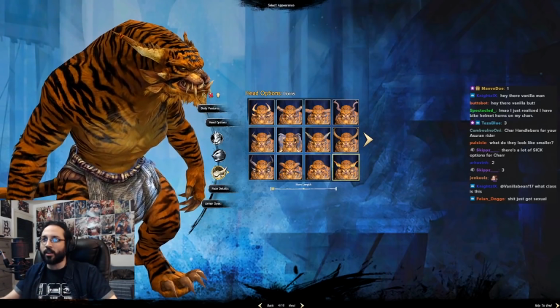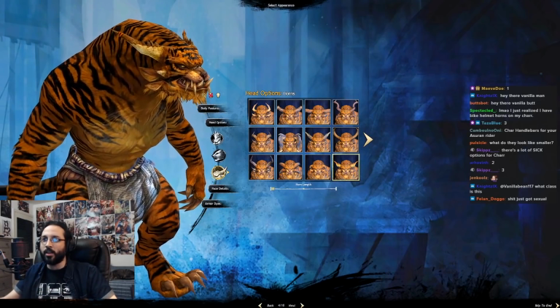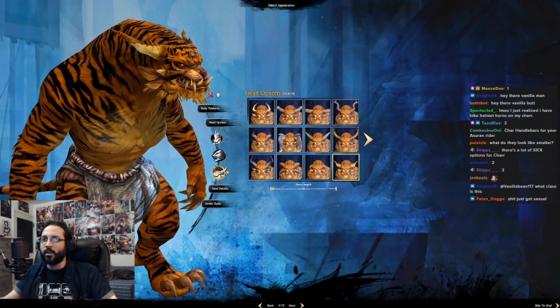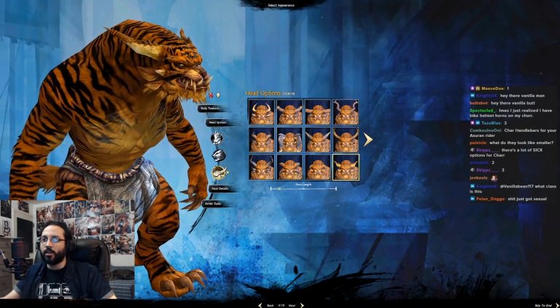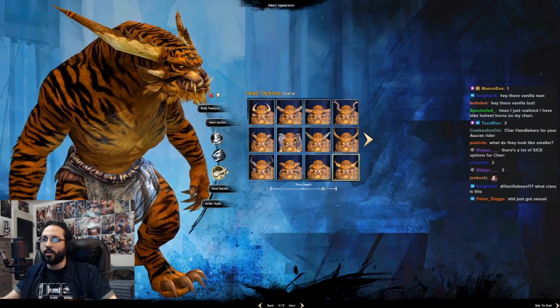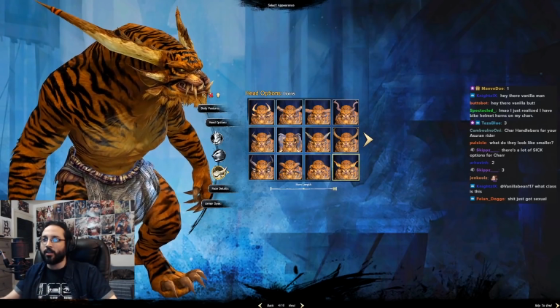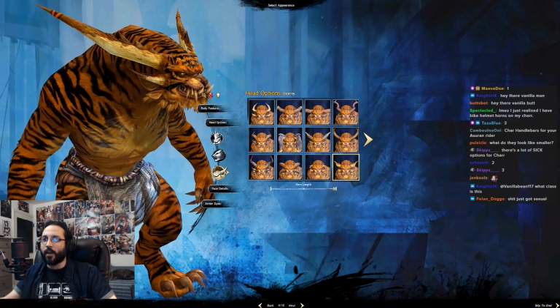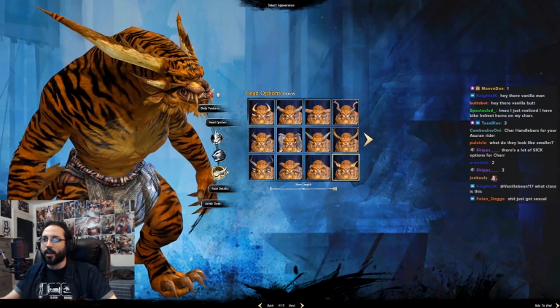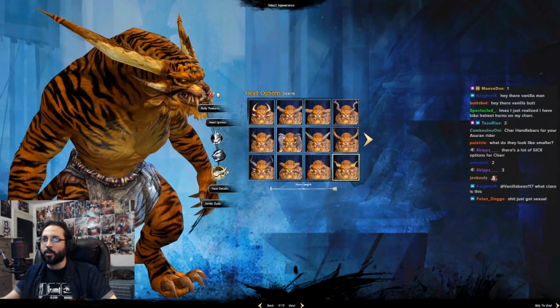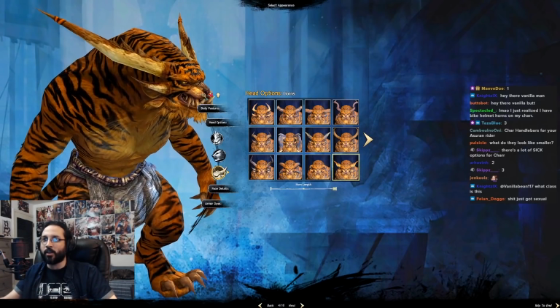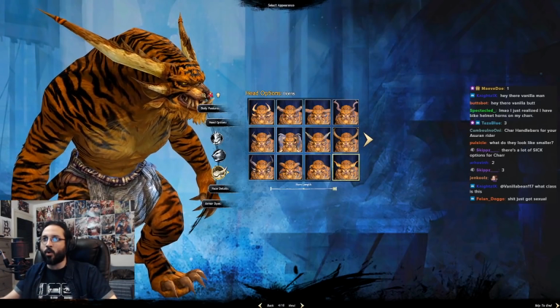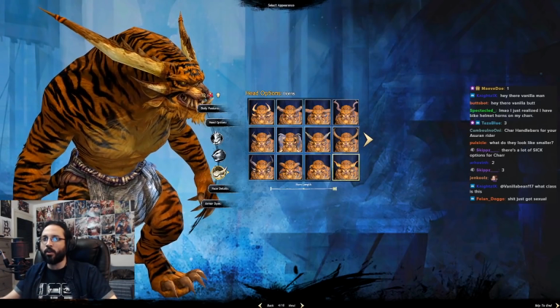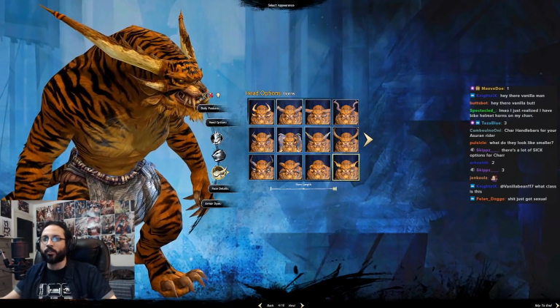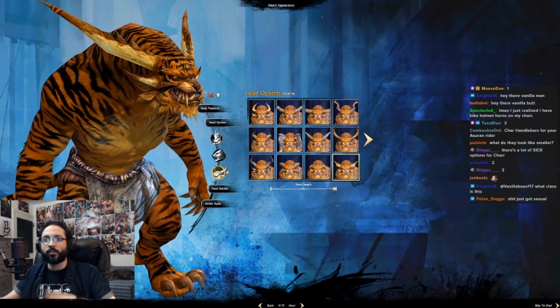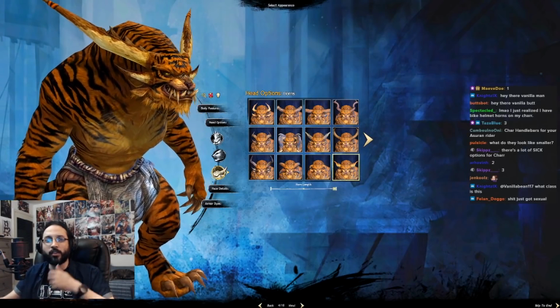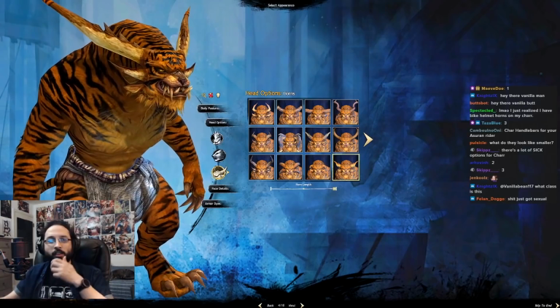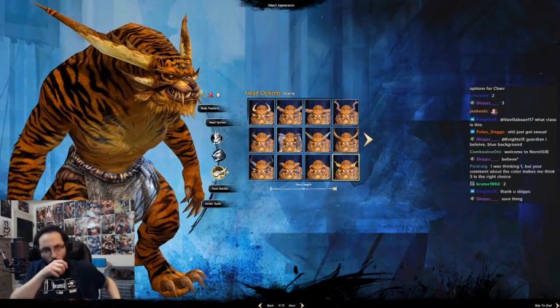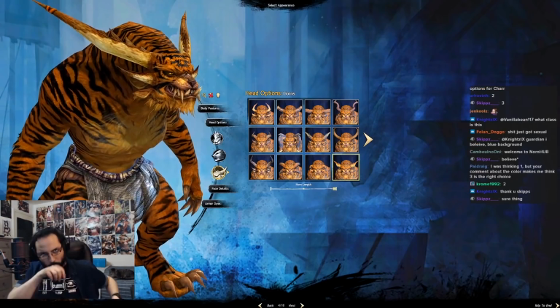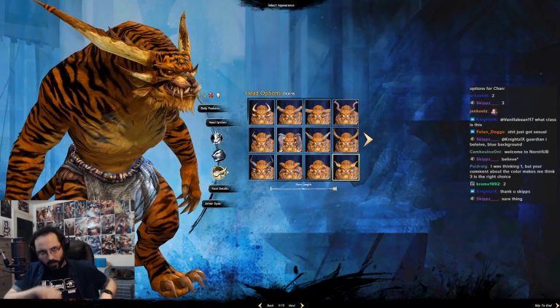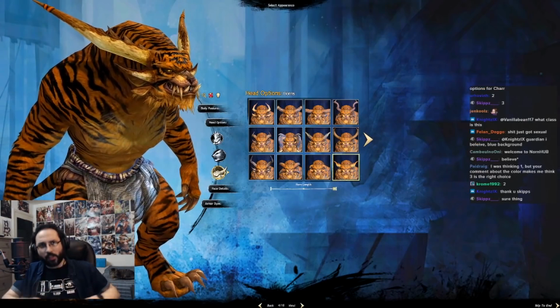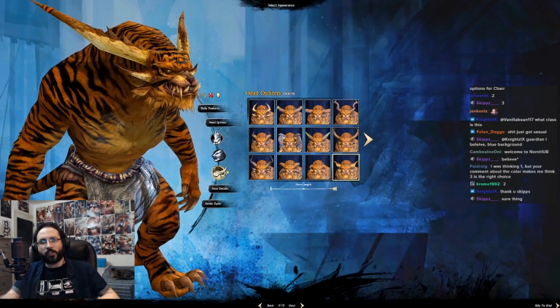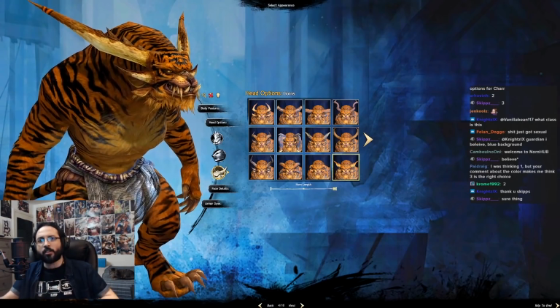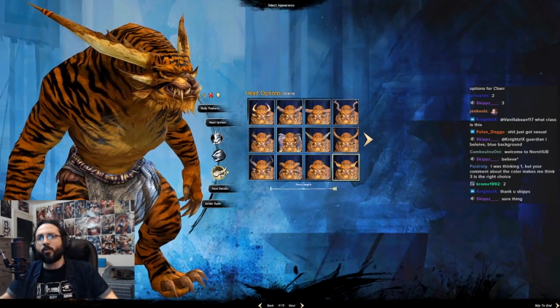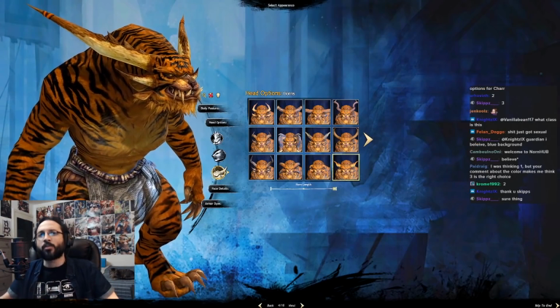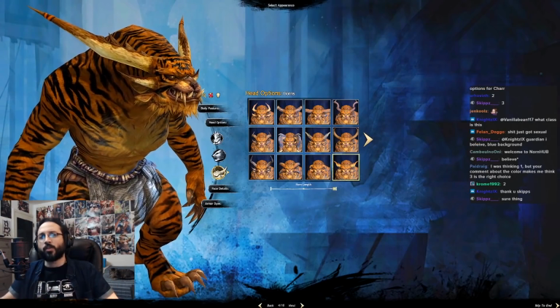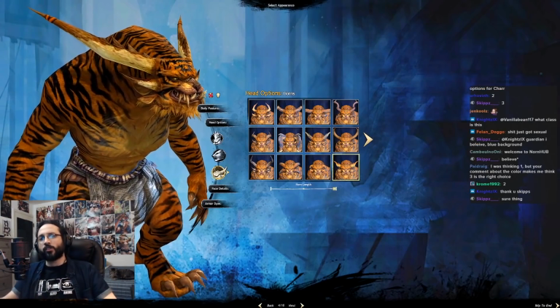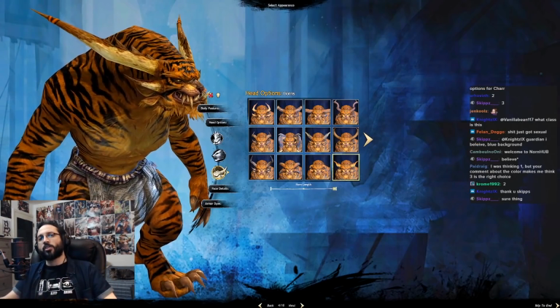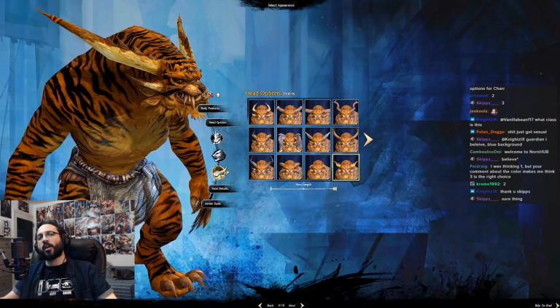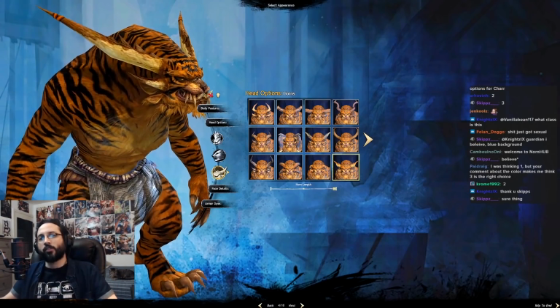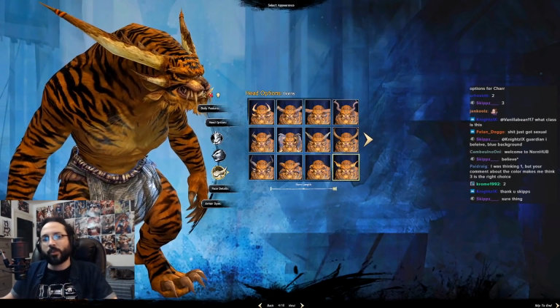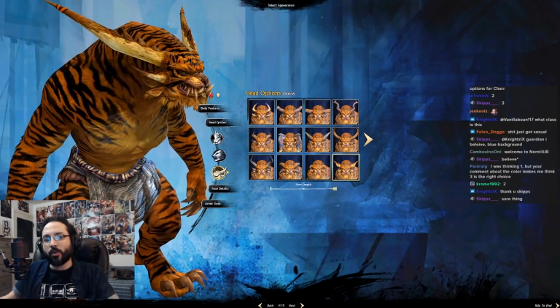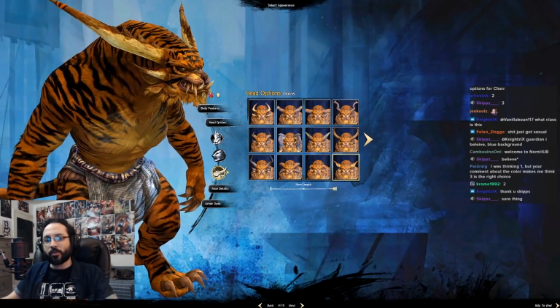They look smaller — I don't want to make them smaller, I want to make them big. Yeah, they gotta be big horns. I see that there are more threes in chat, so I'm gonna go with three.